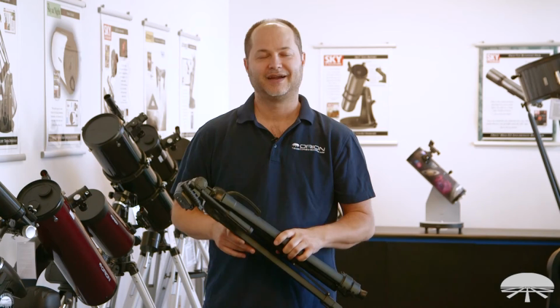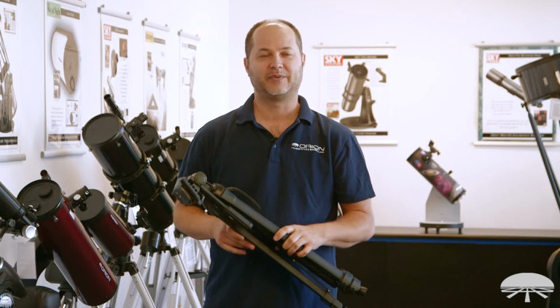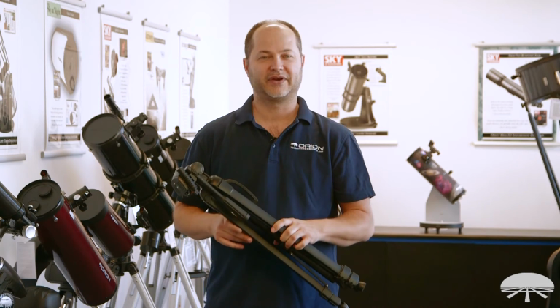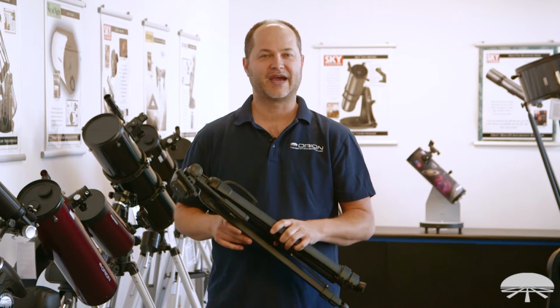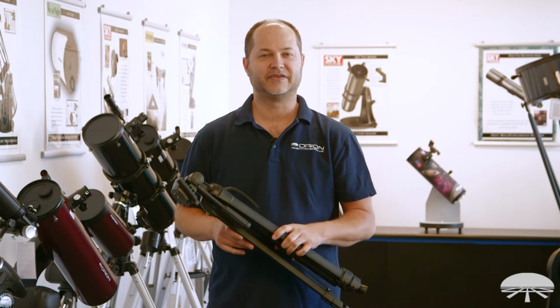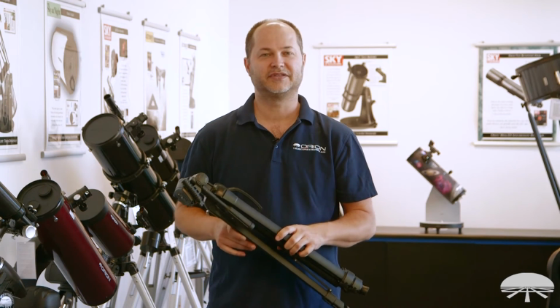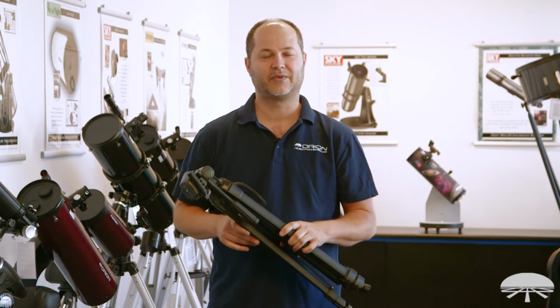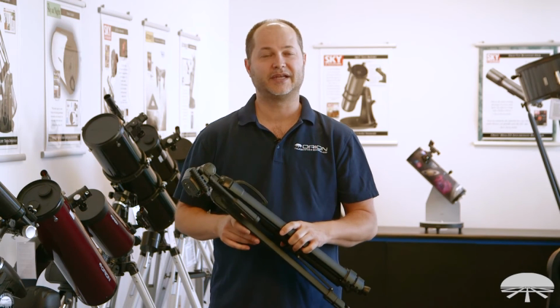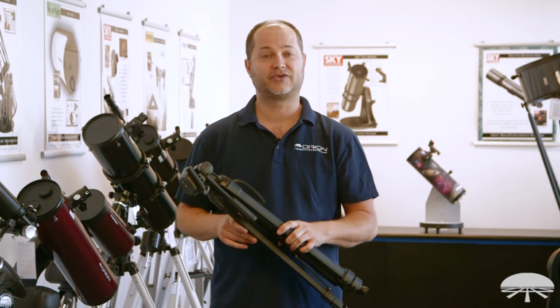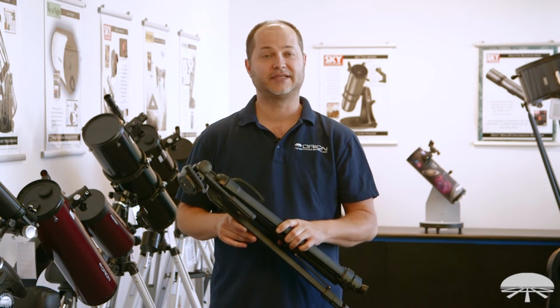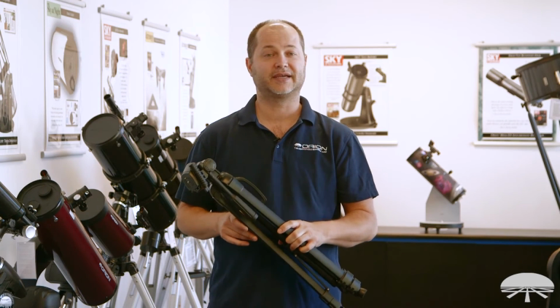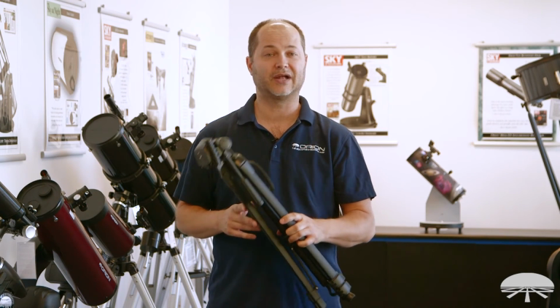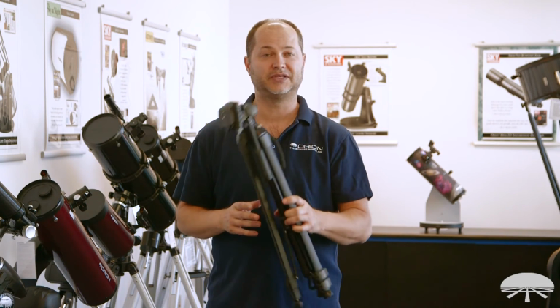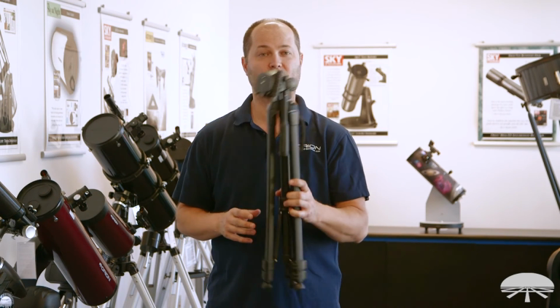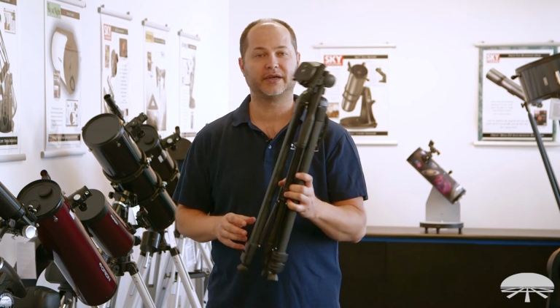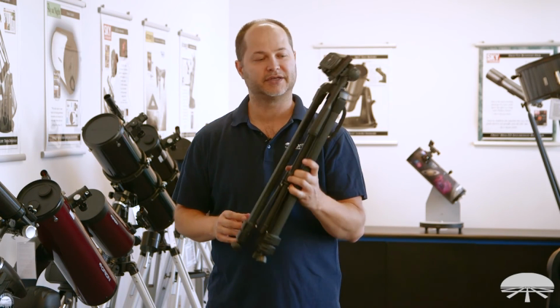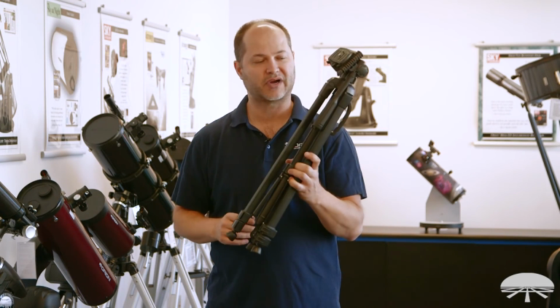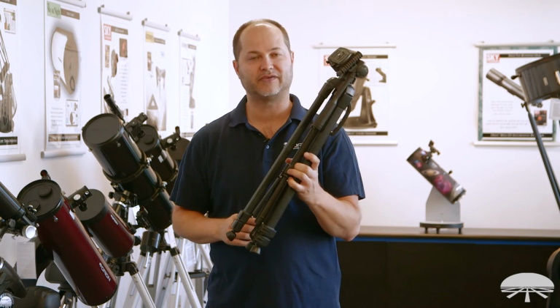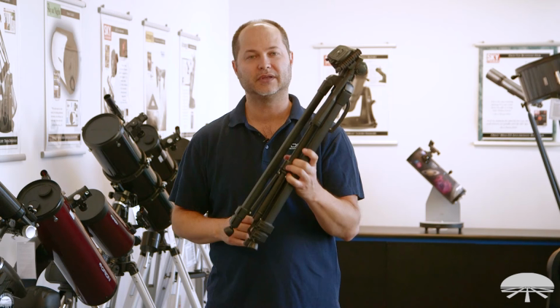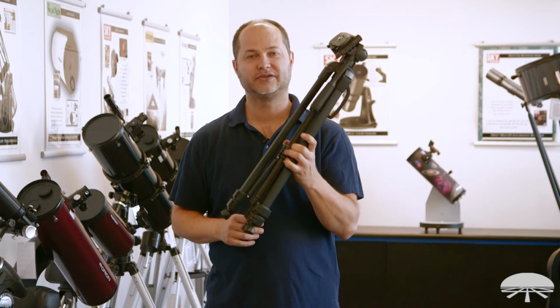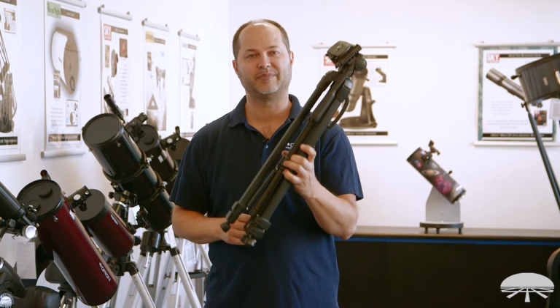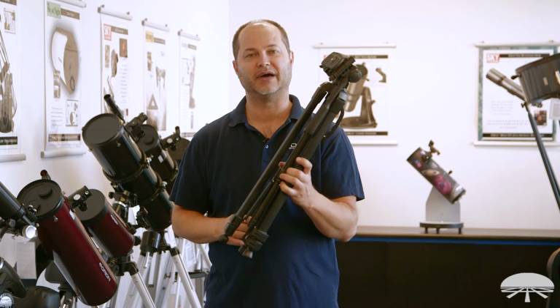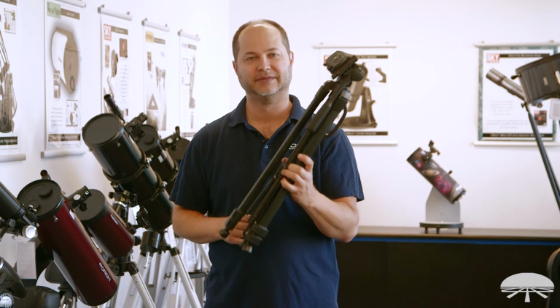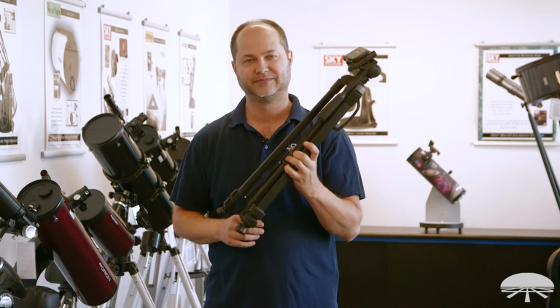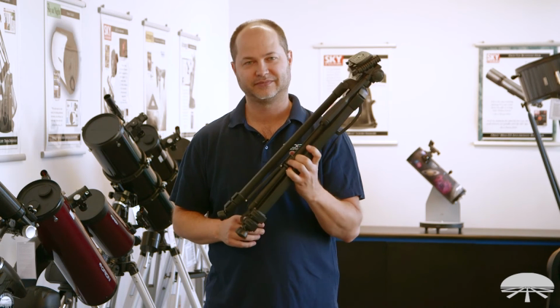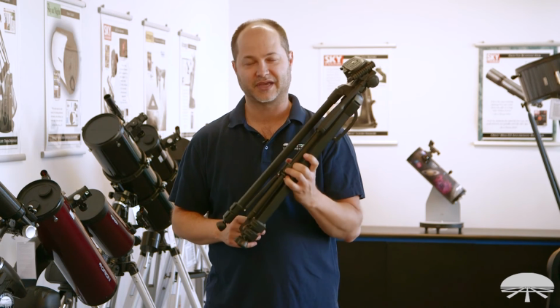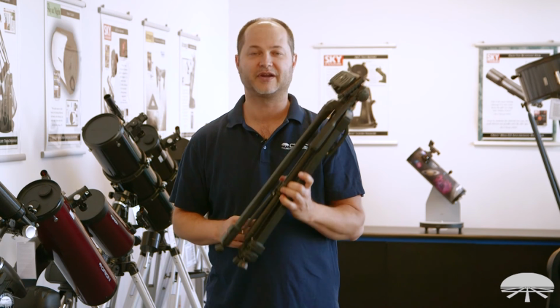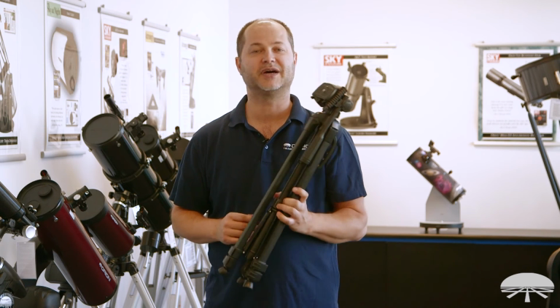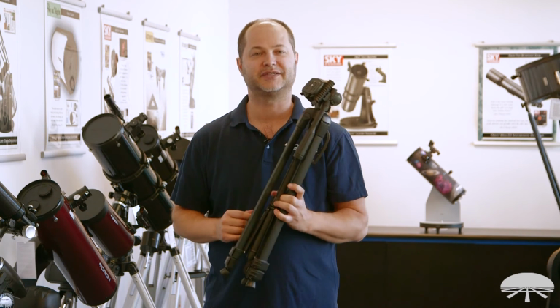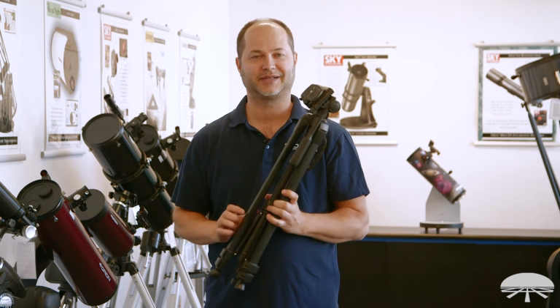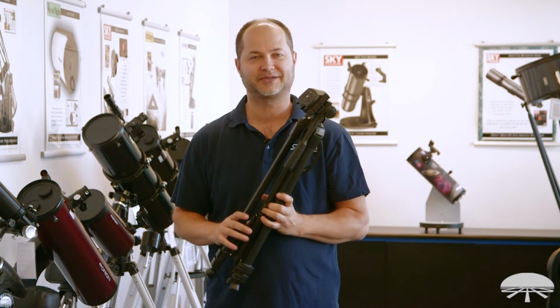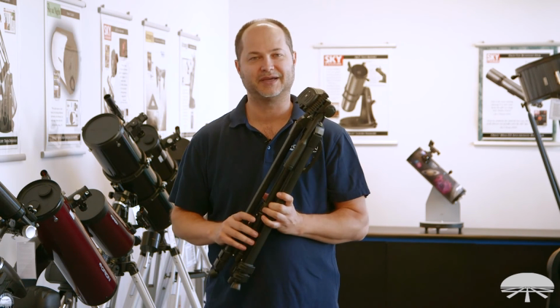Well, there you have it. This is the Orion Tritec LT1 Travel Tripod. Thank you very much. Clear skies.